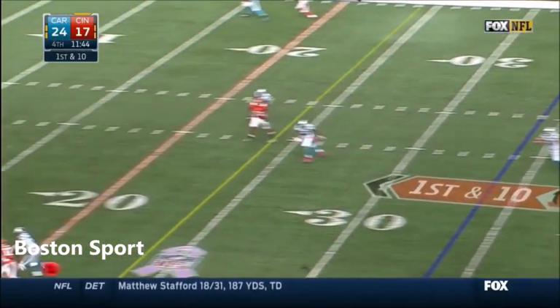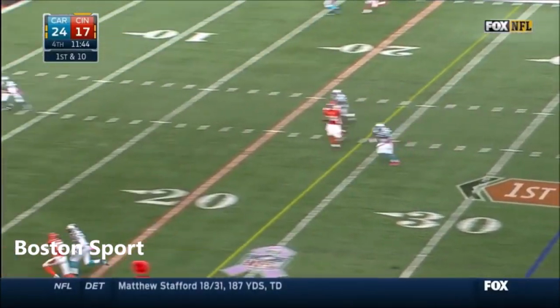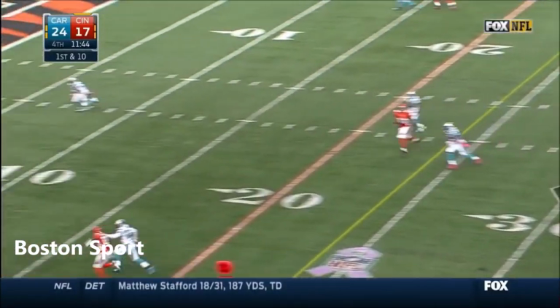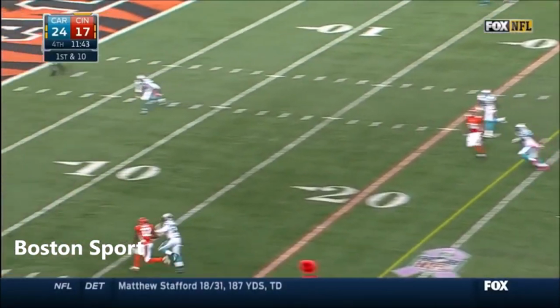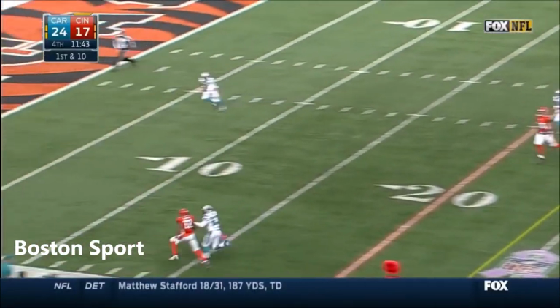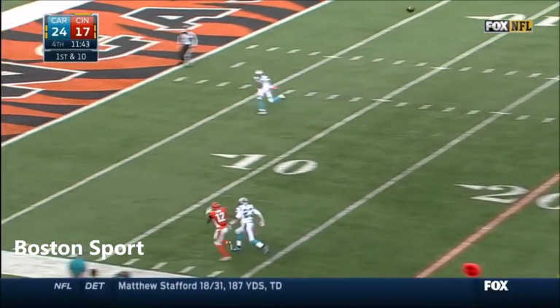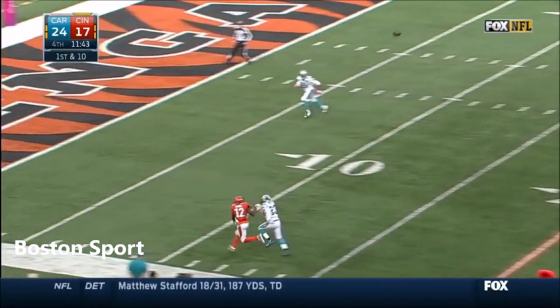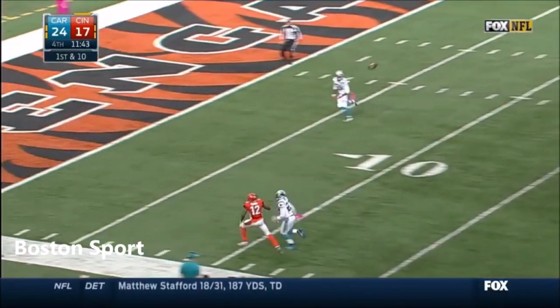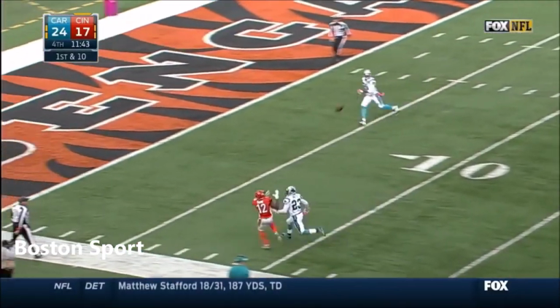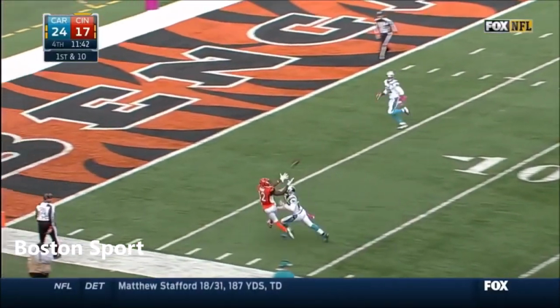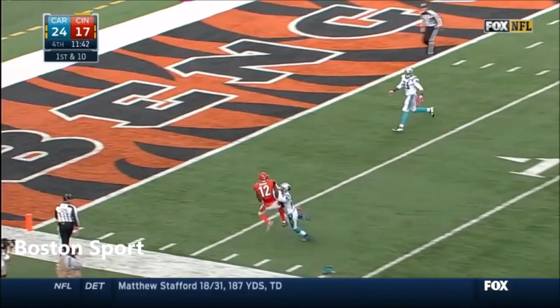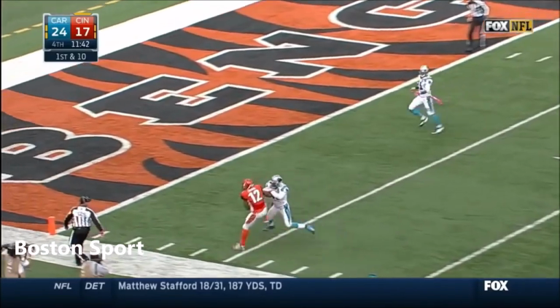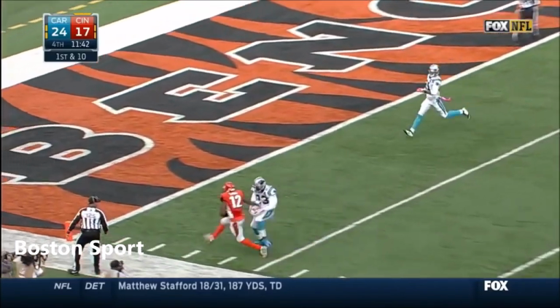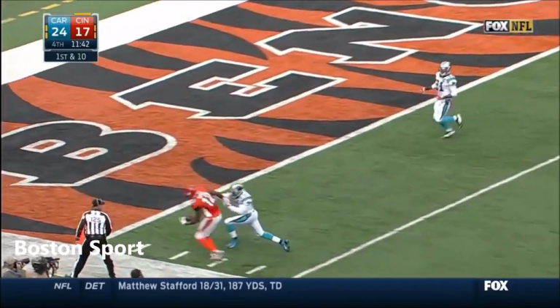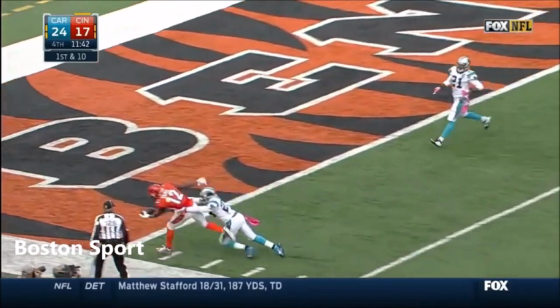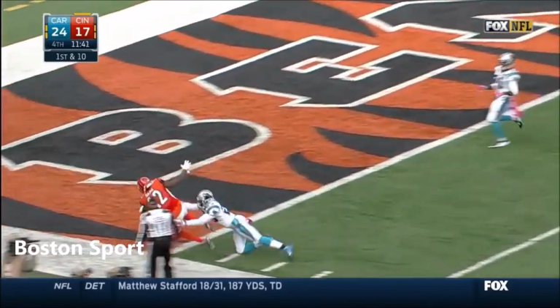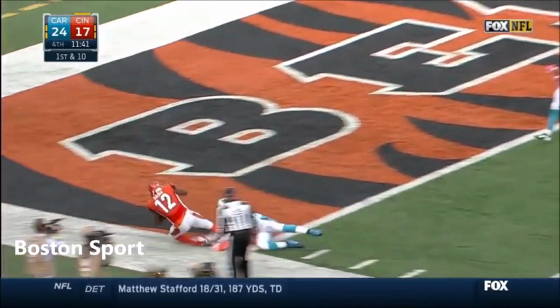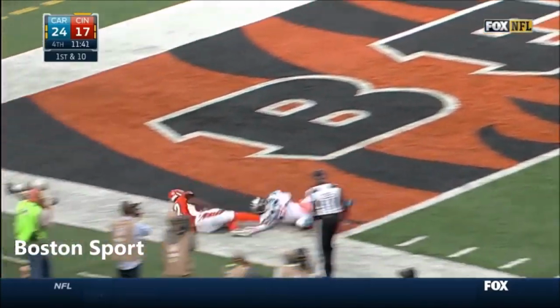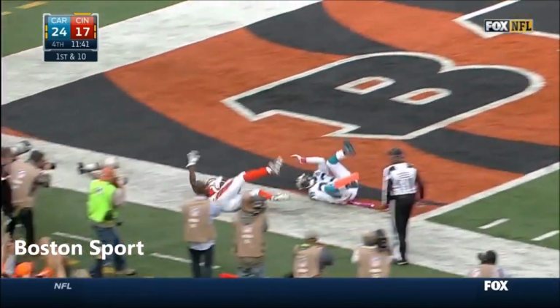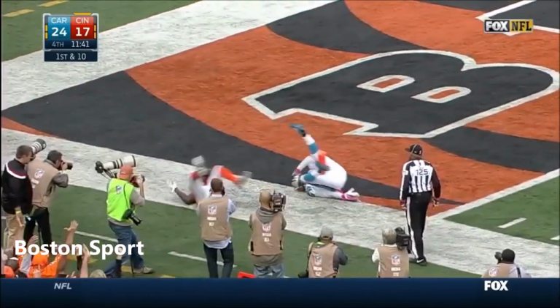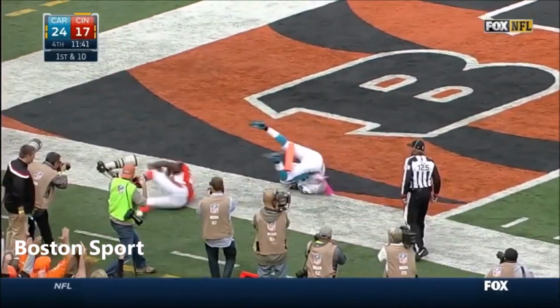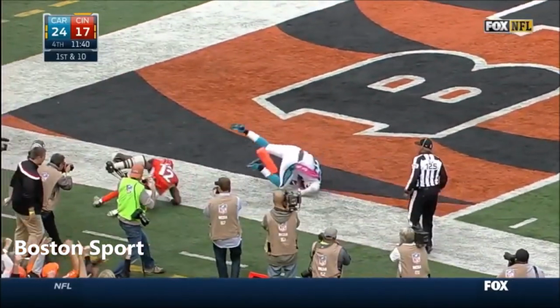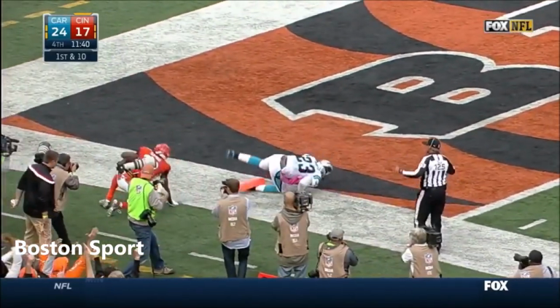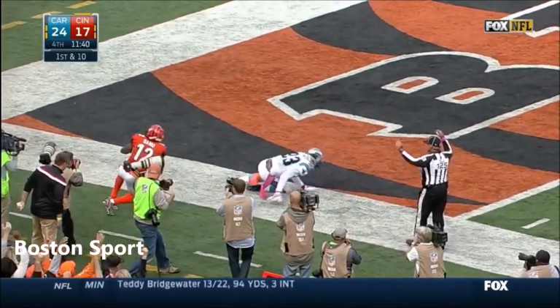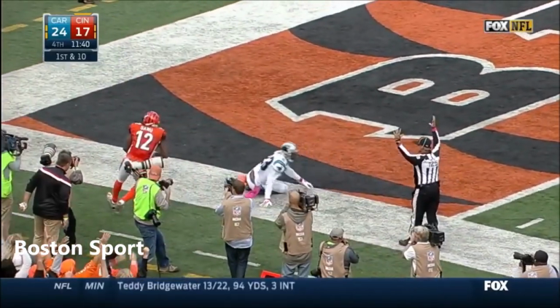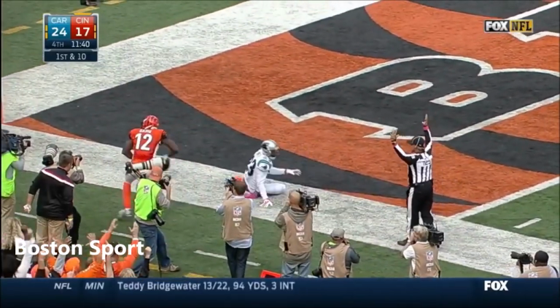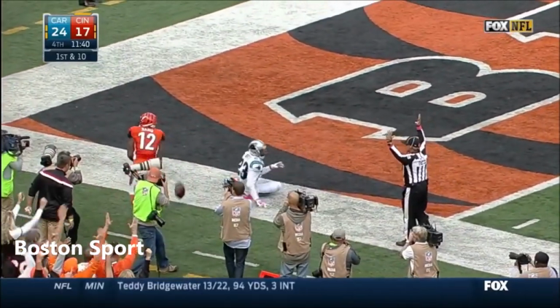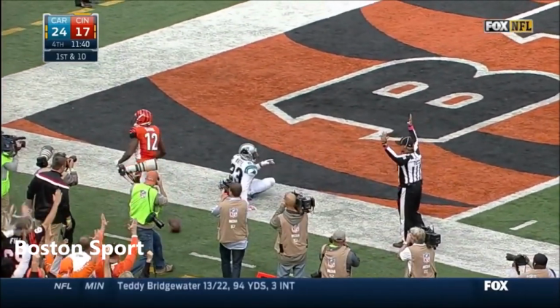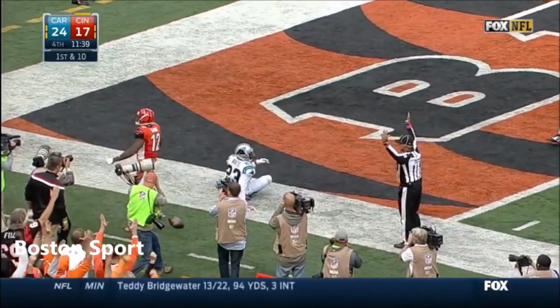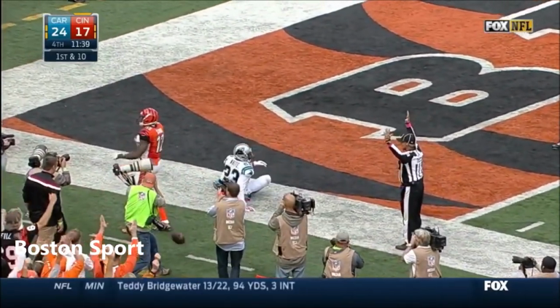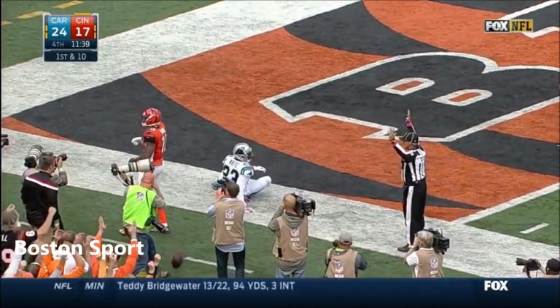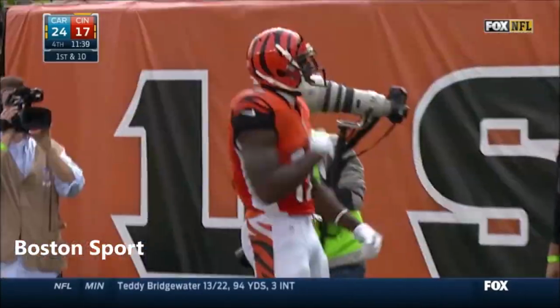Floating one for Sanu on the sideline. He holds it in! It's a touchdown for the Bengals!